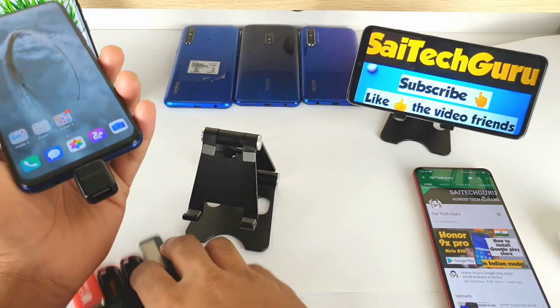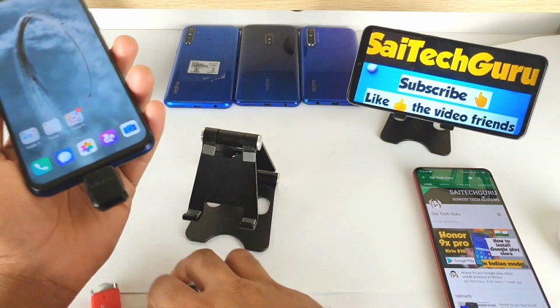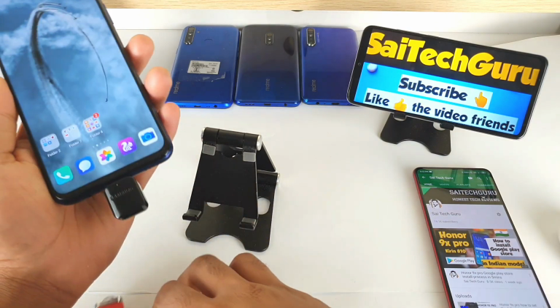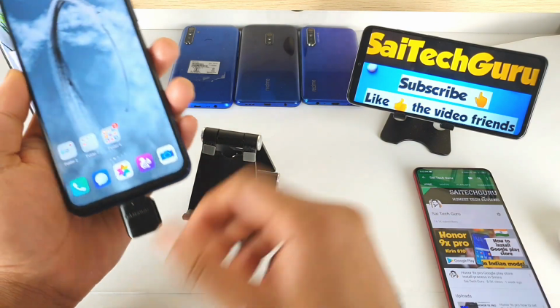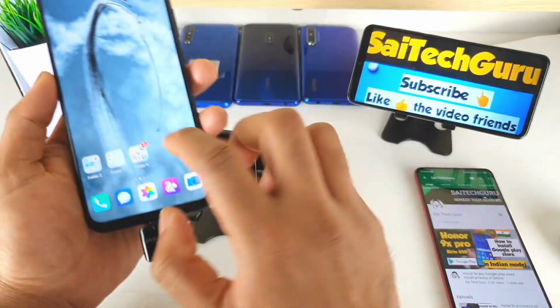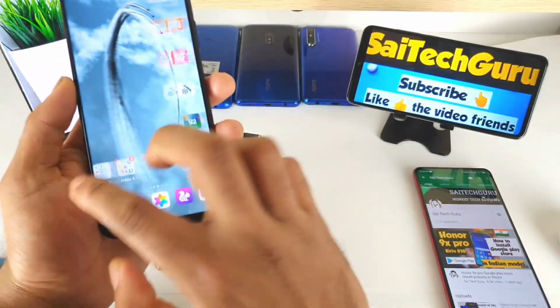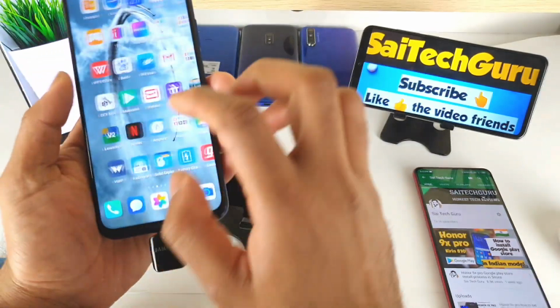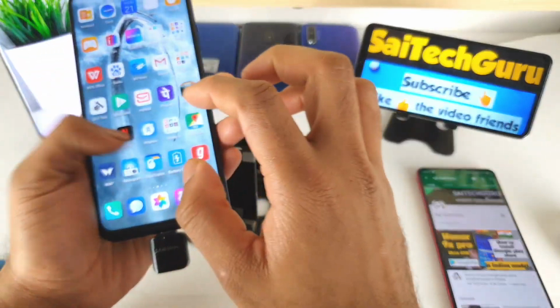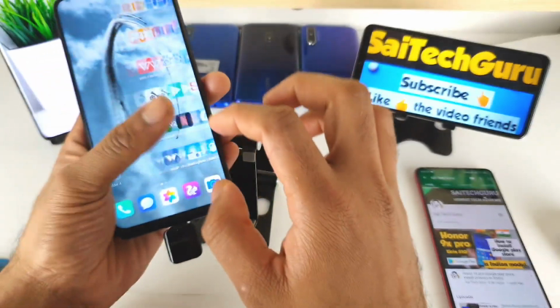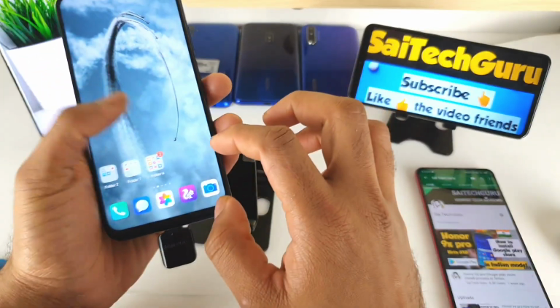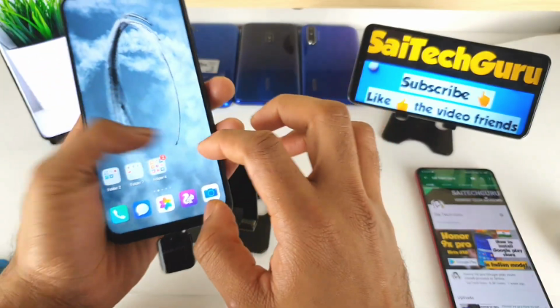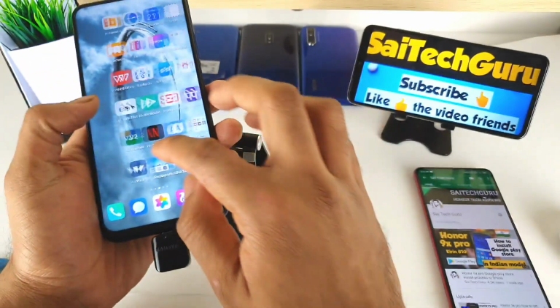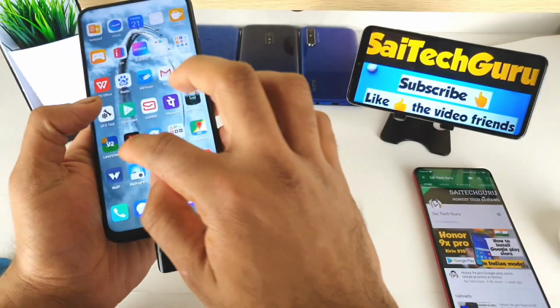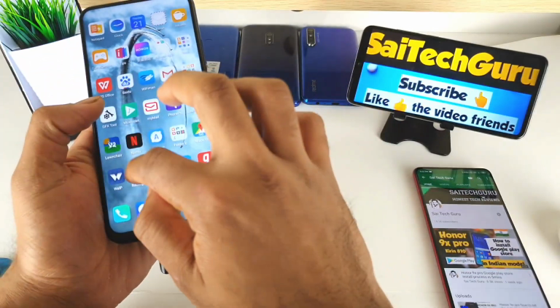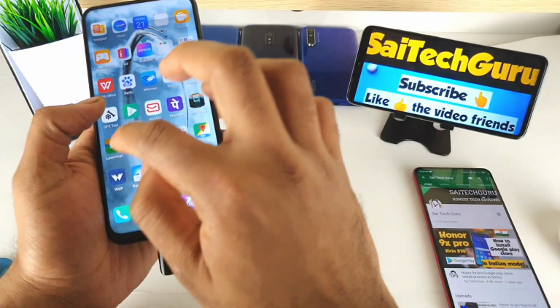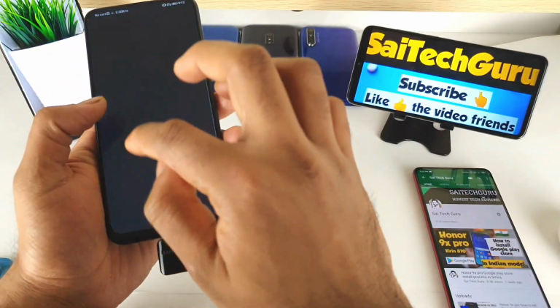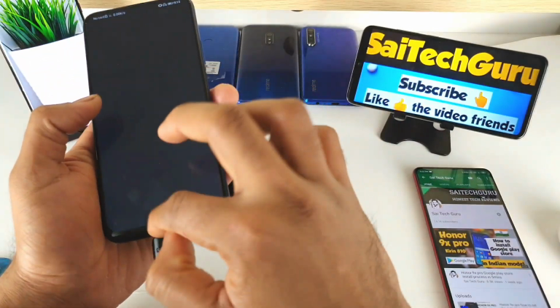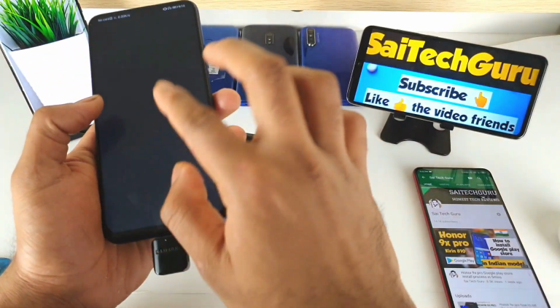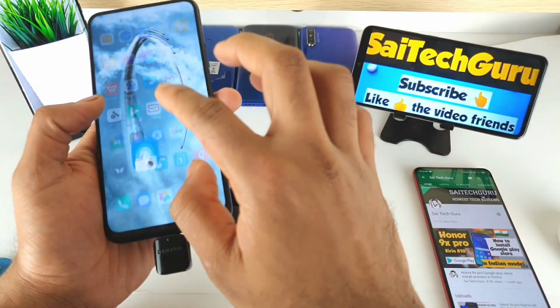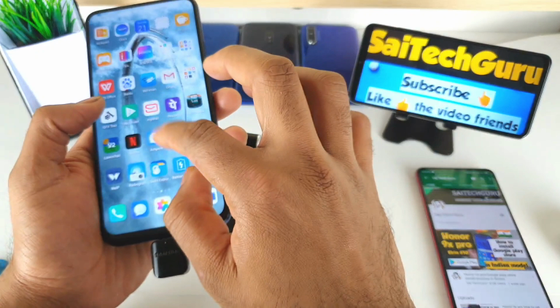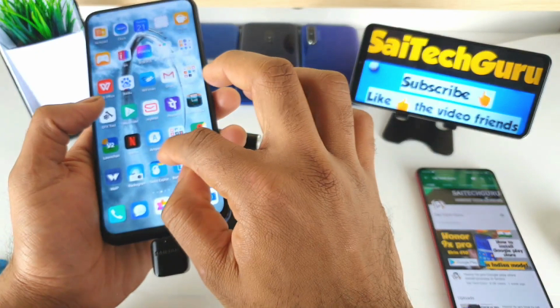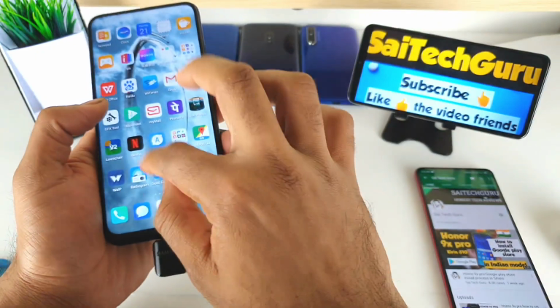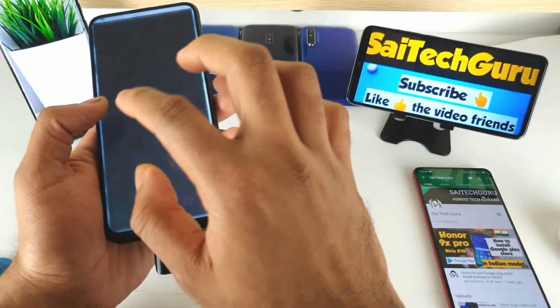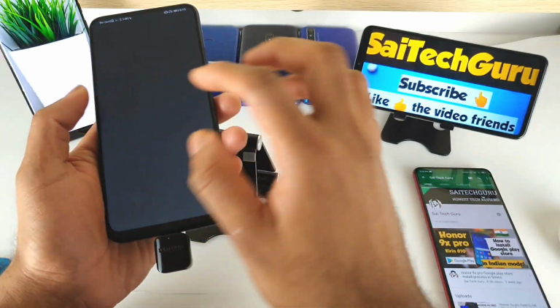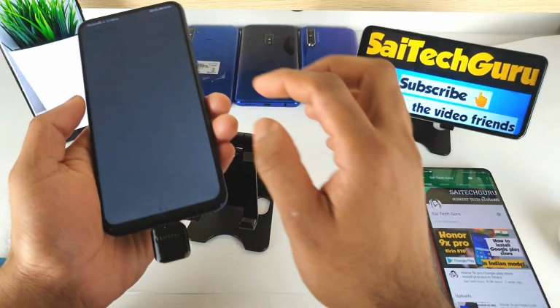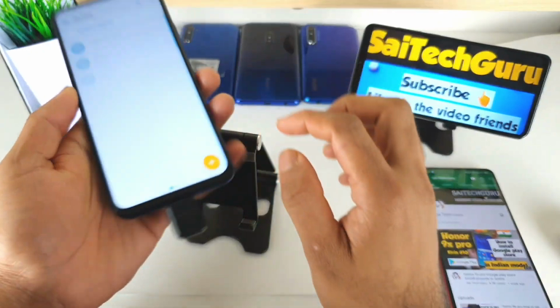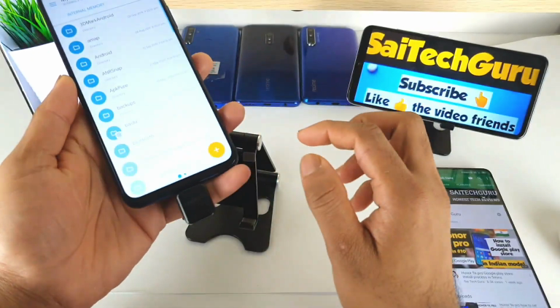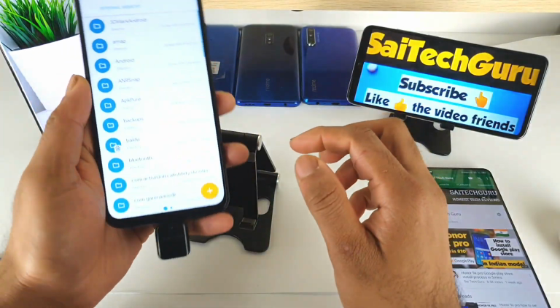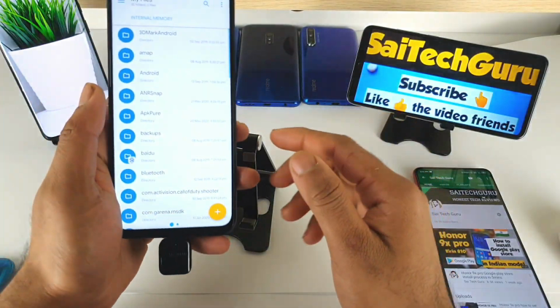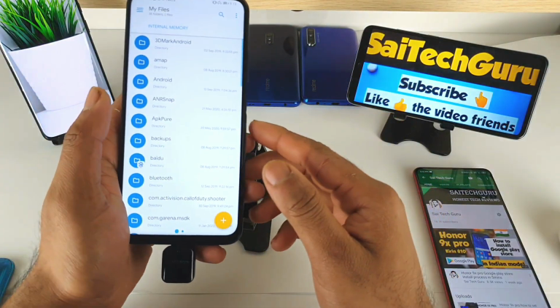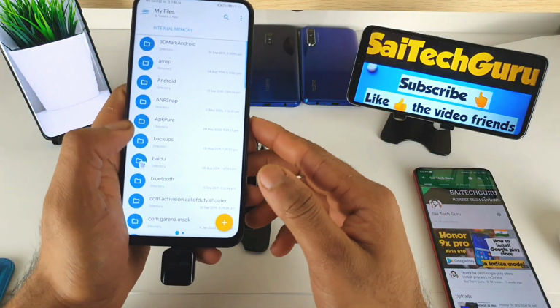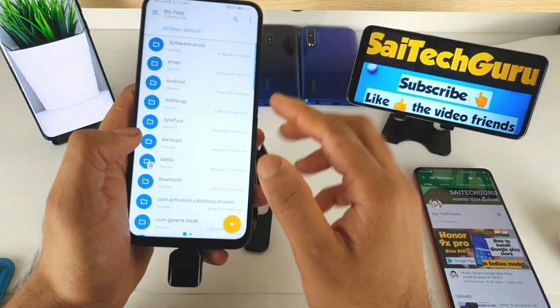Right now, let me open the application I'll be using in this video. It is called Solid Explorer.